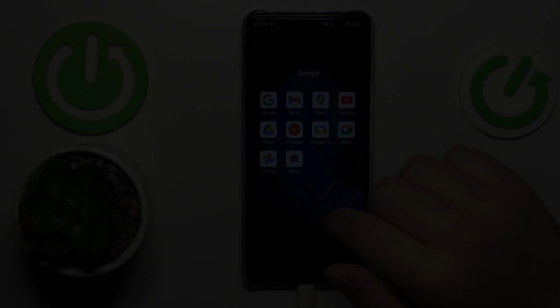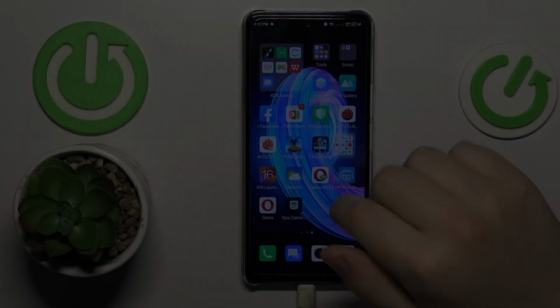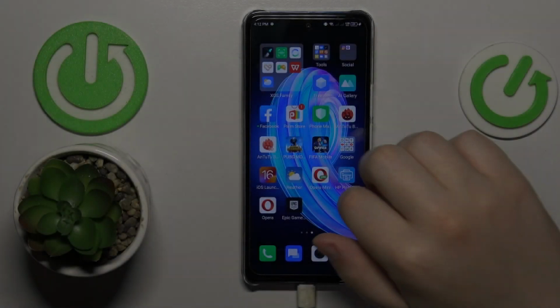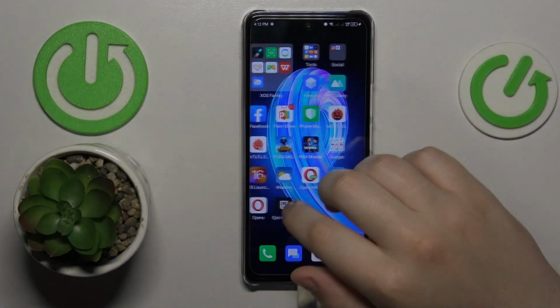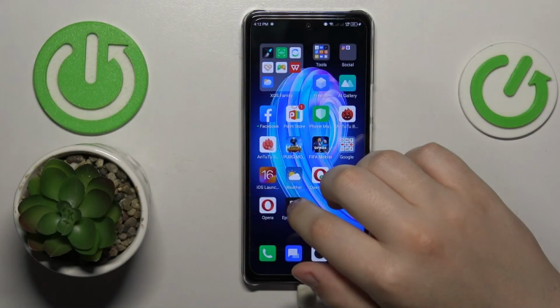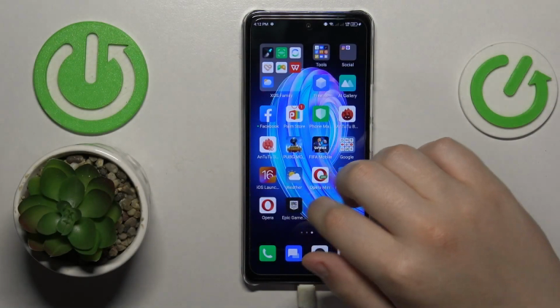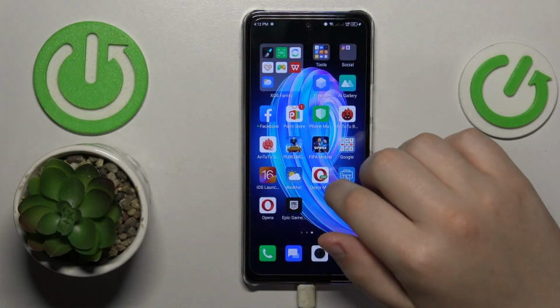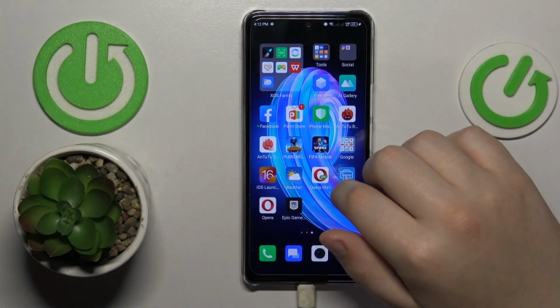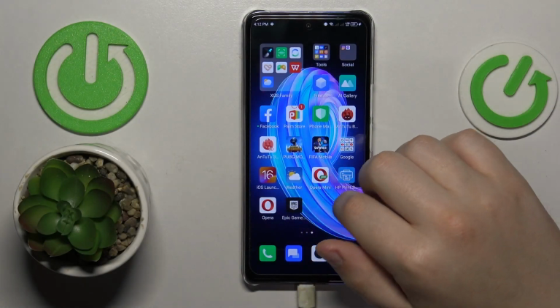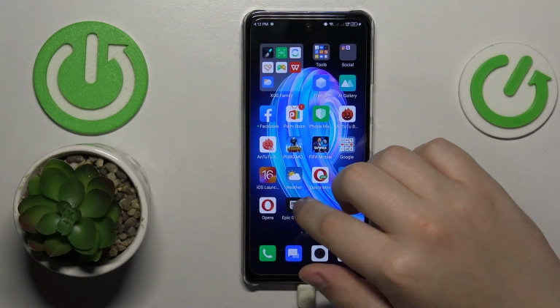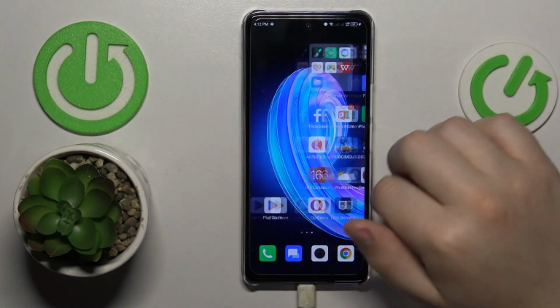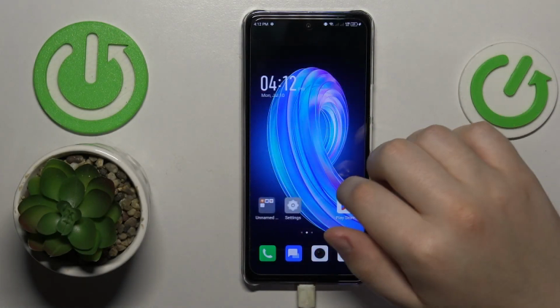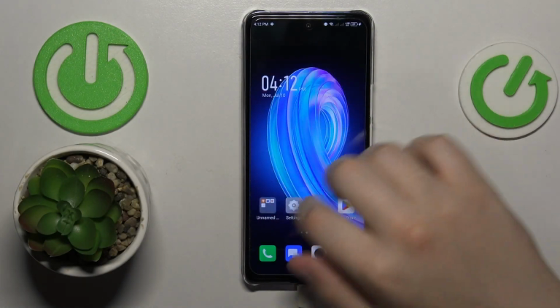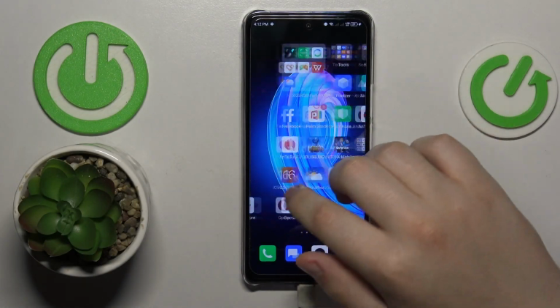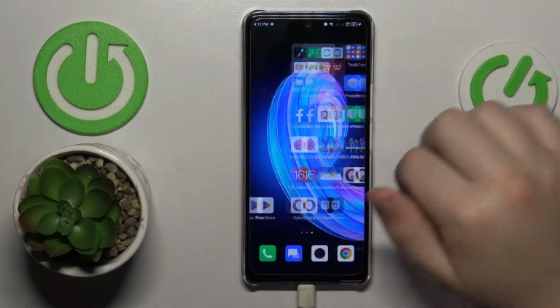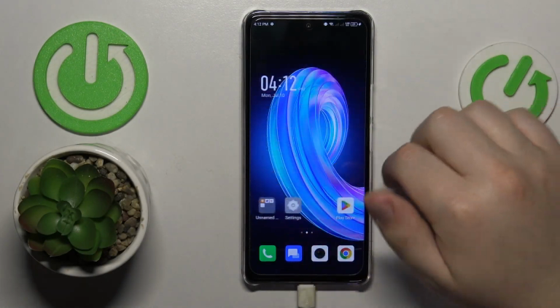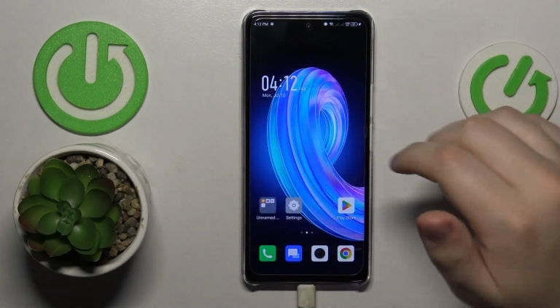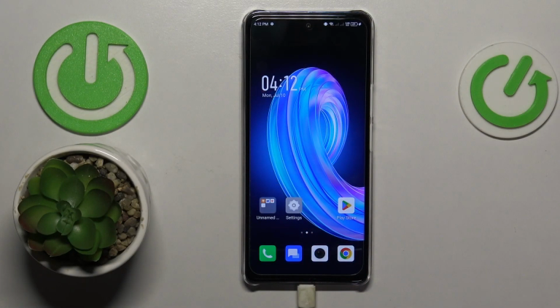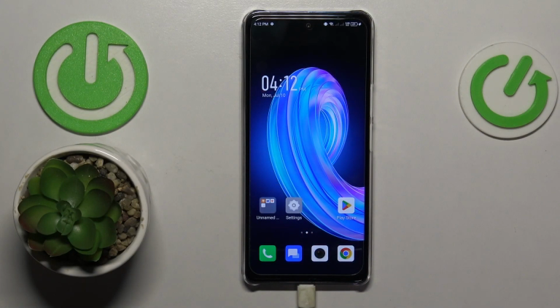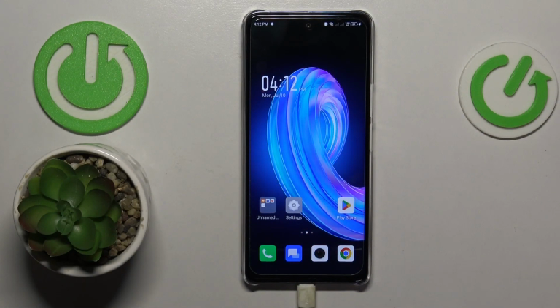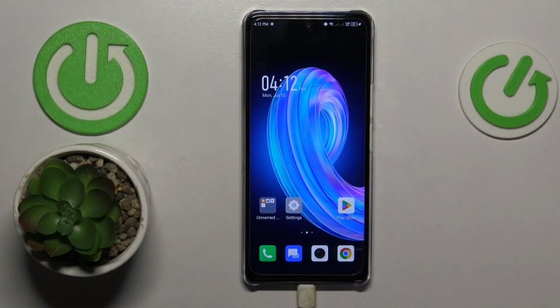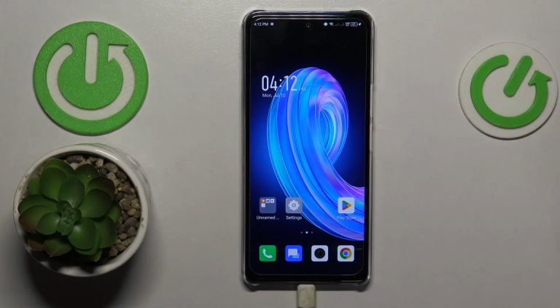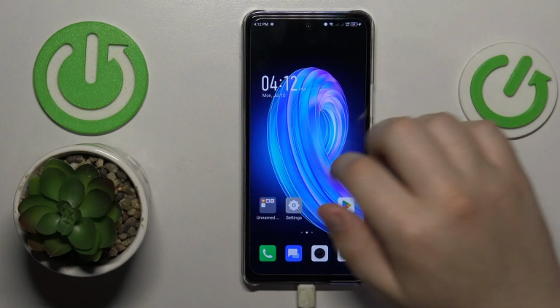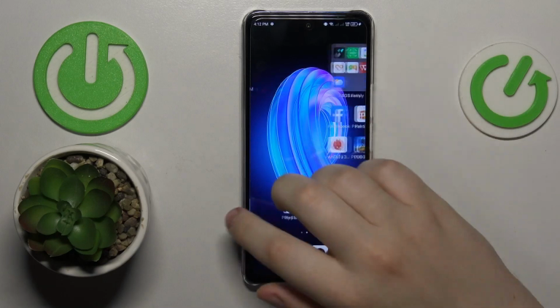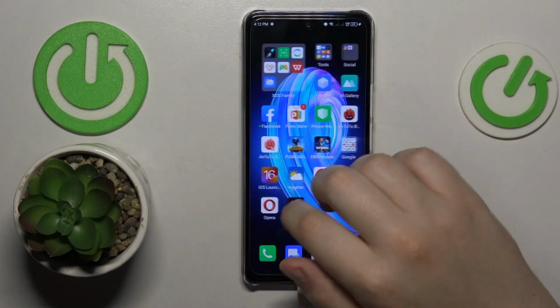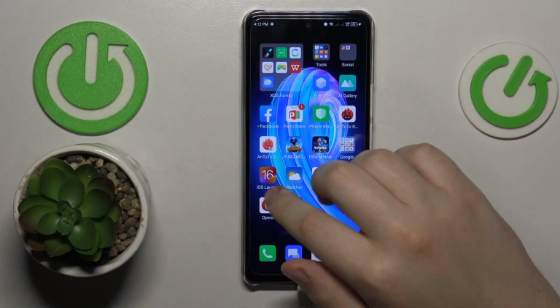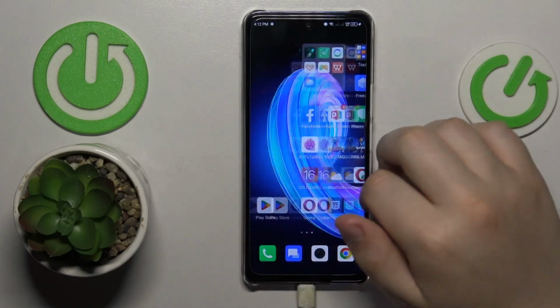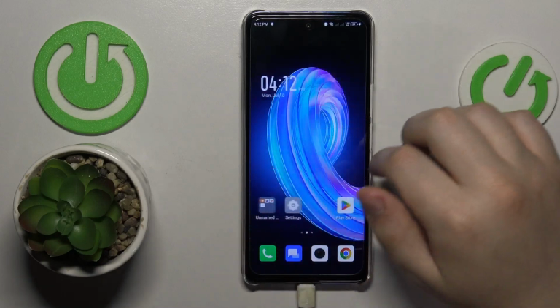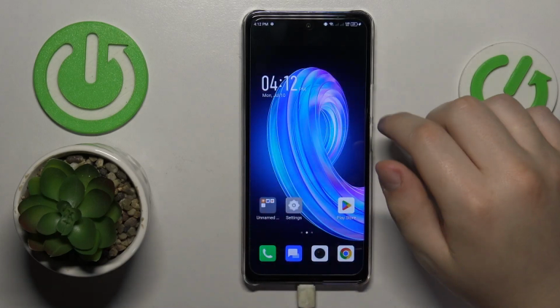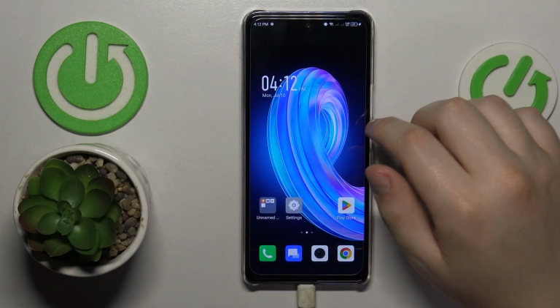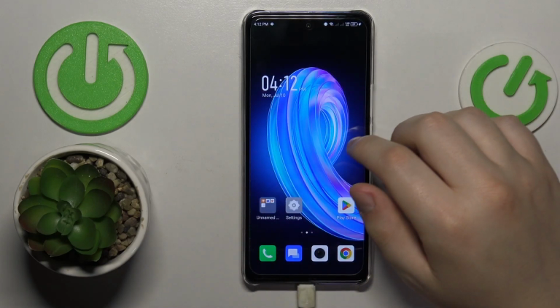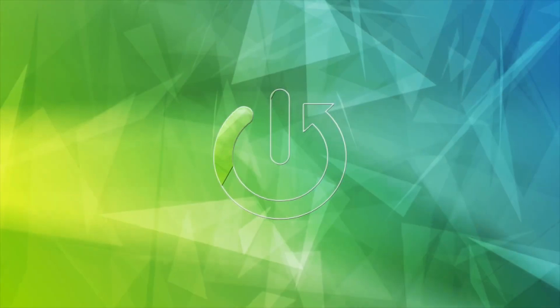This is the Infinix Note 30 and today I would like to show how you can share the Wi-Fi network on this device.